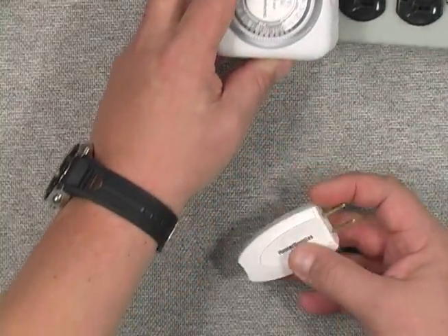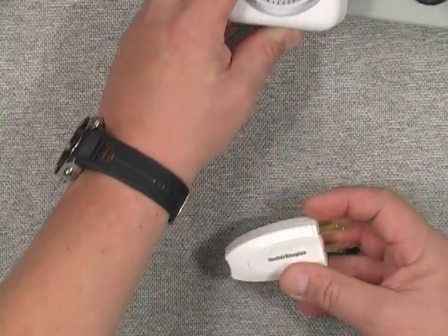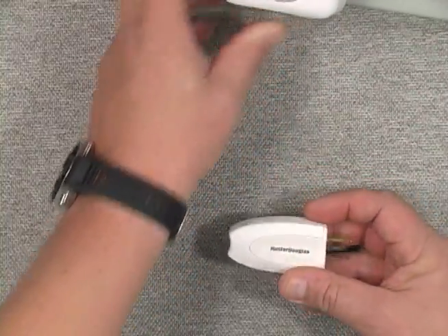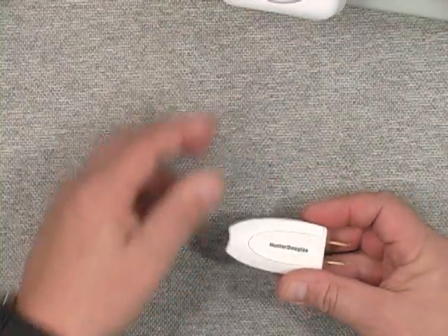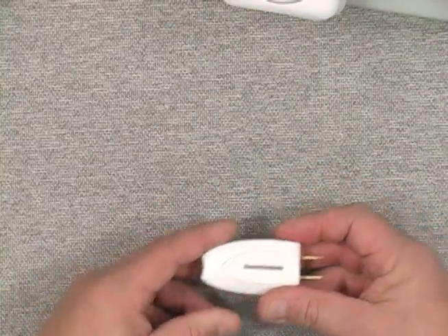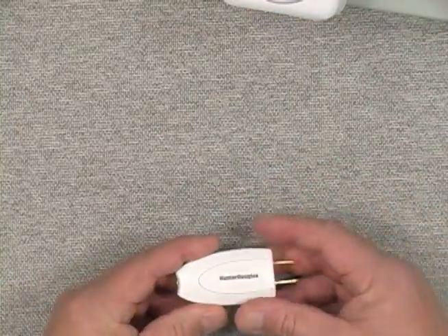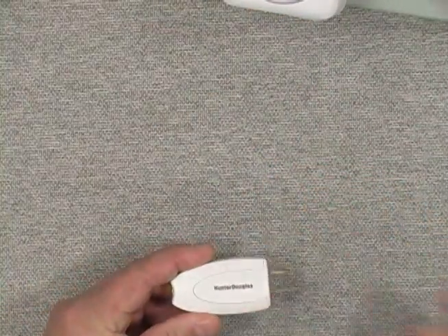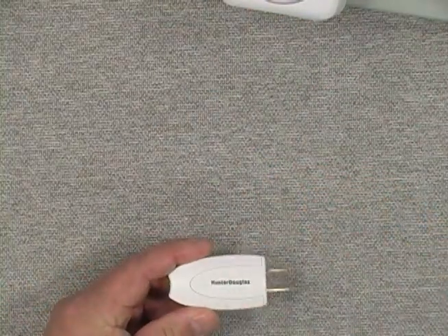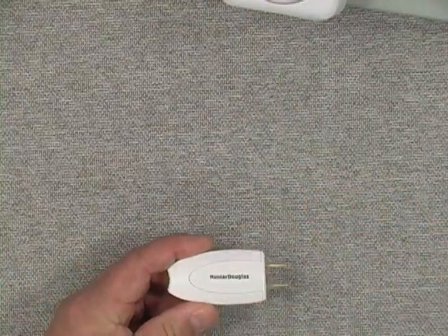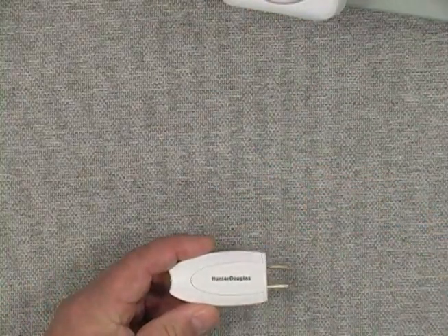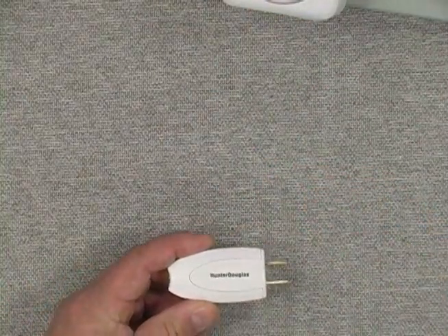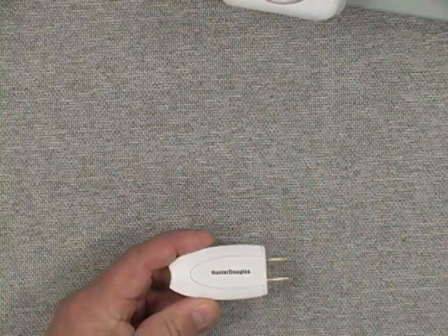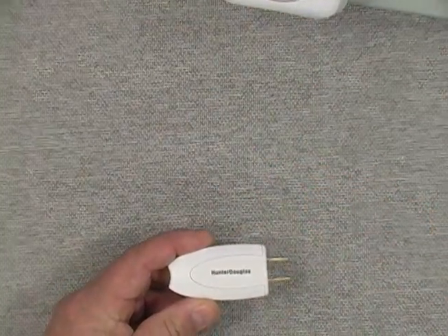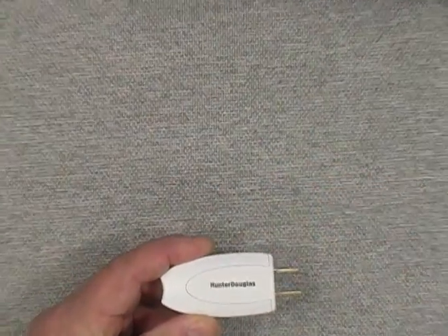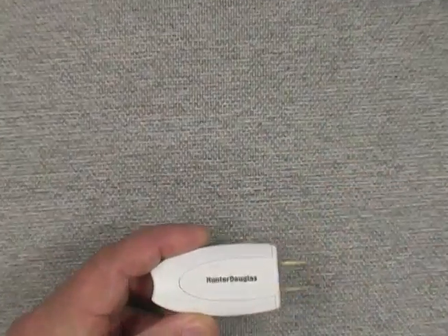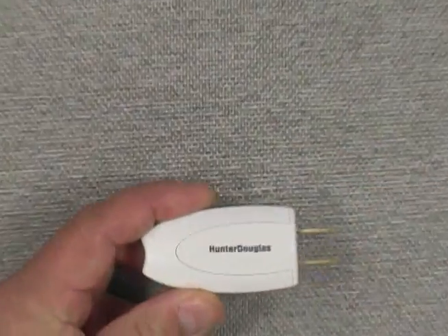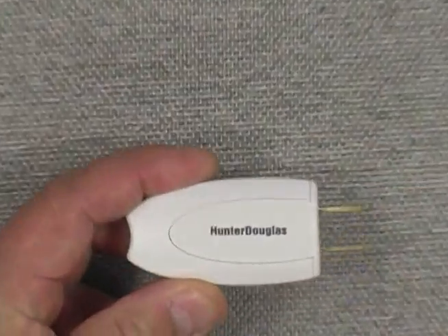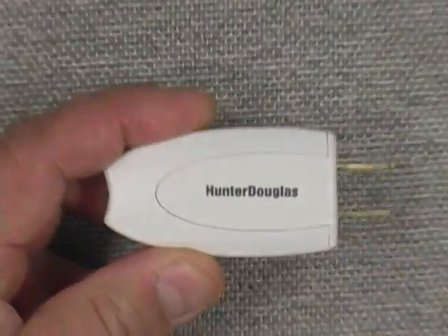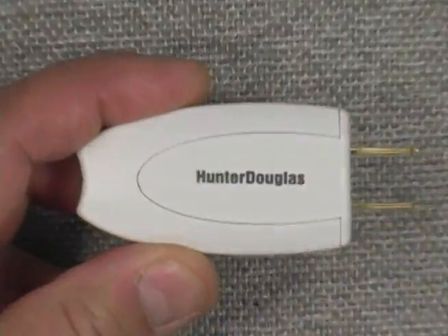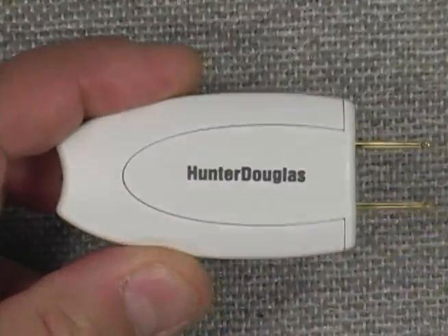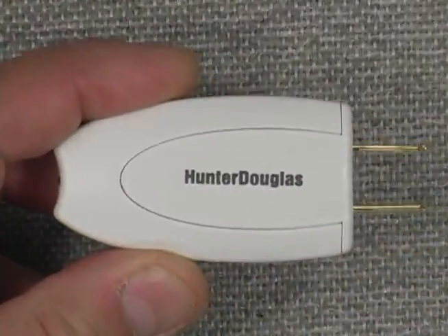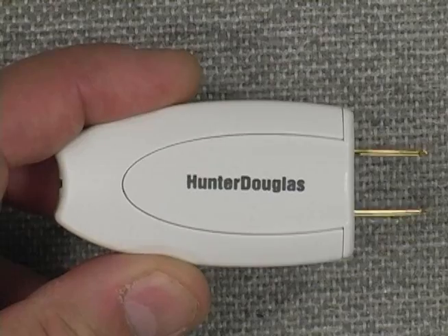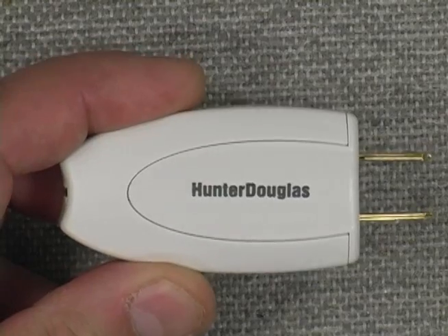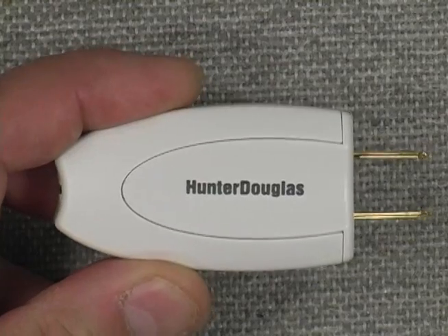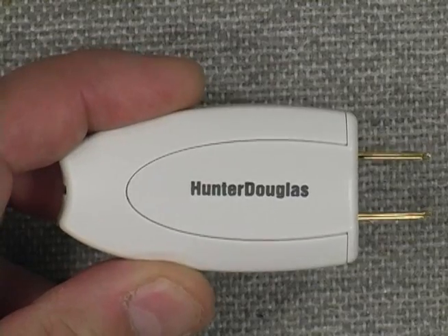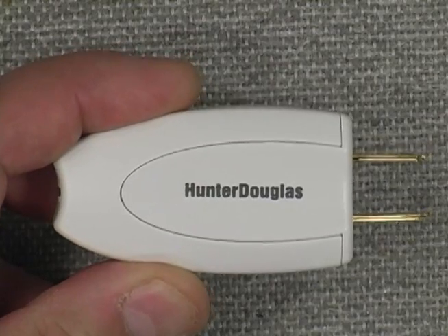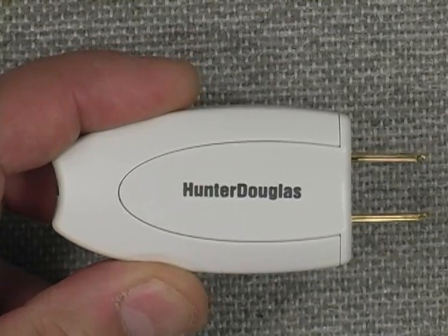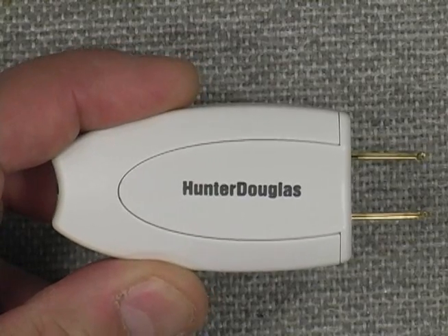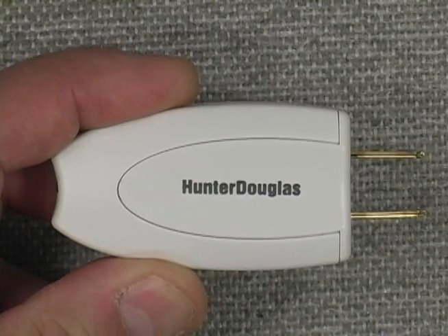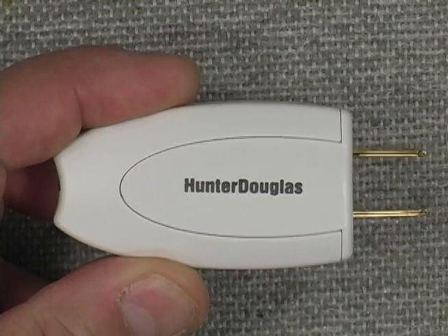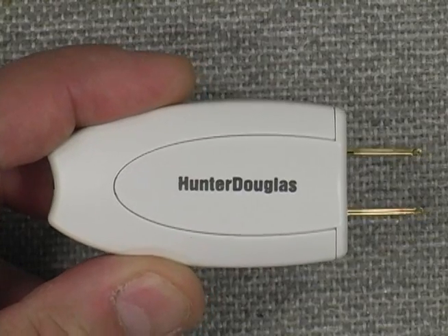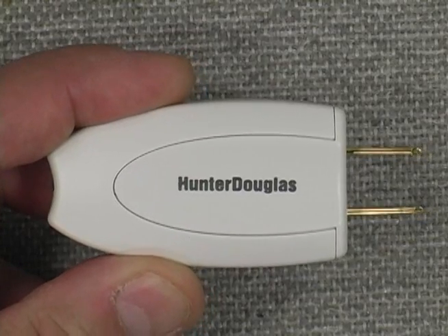And that's a brief explanation of the PowerRise RF adapter.